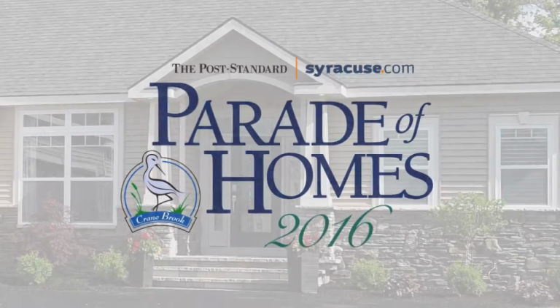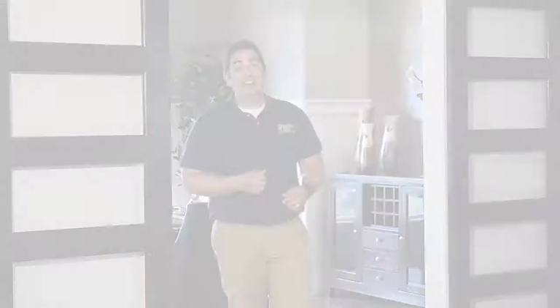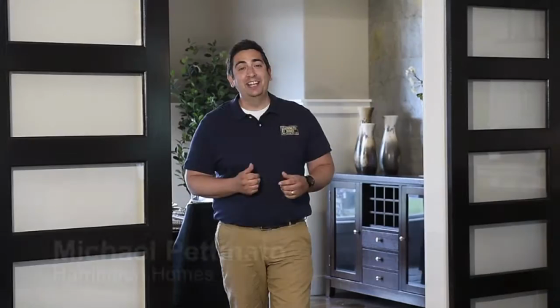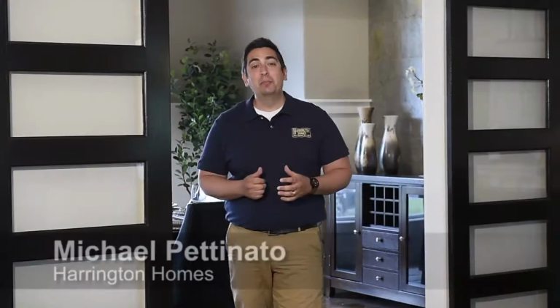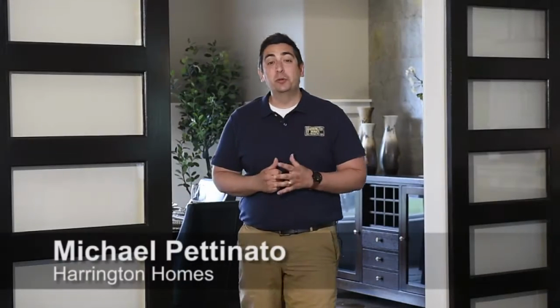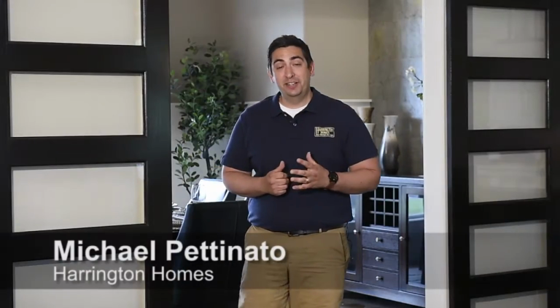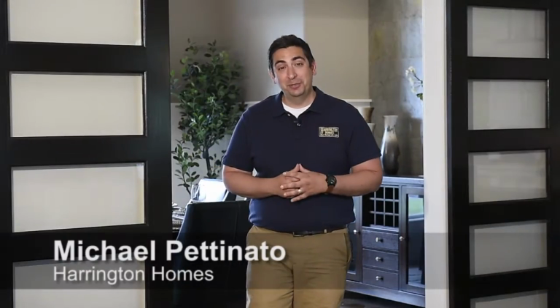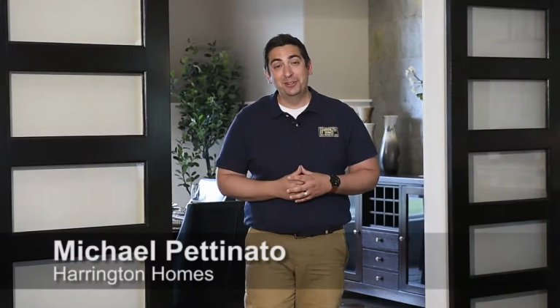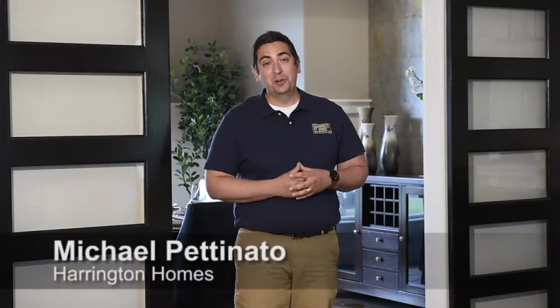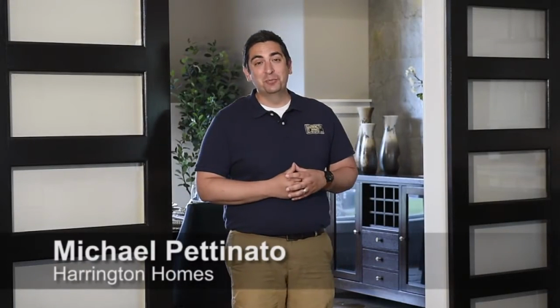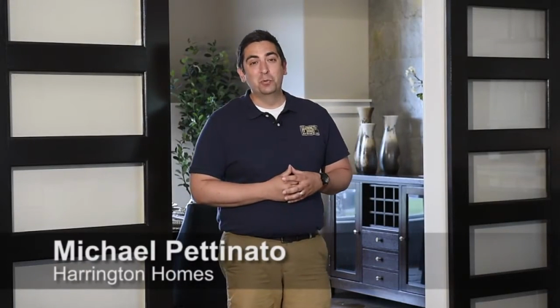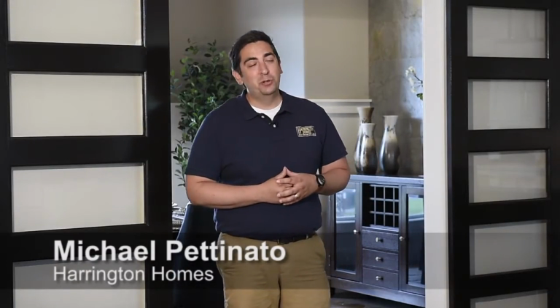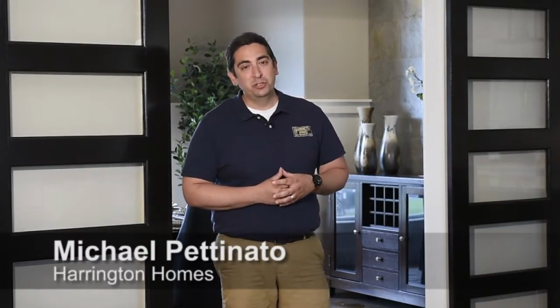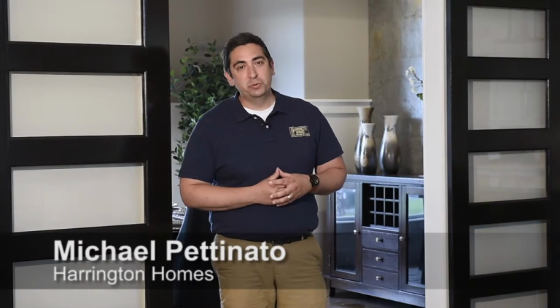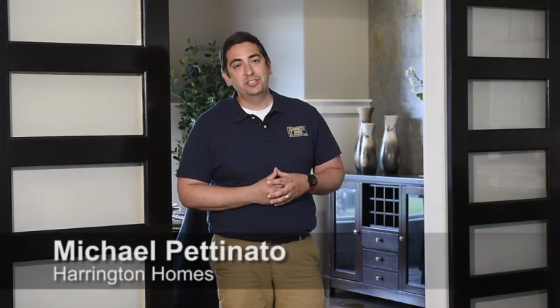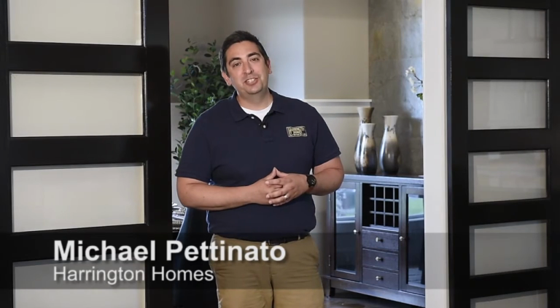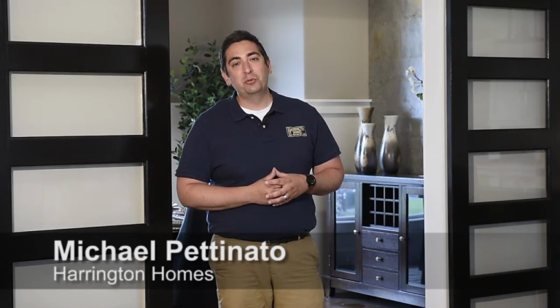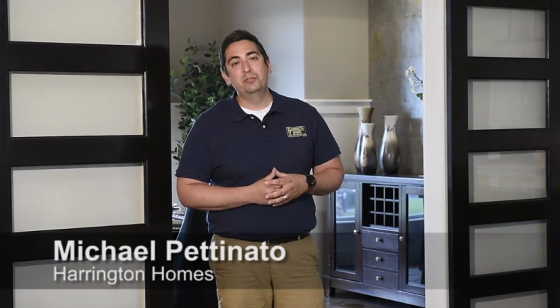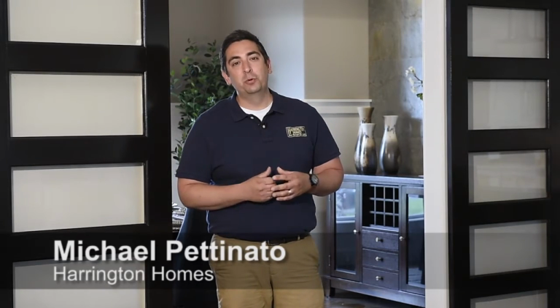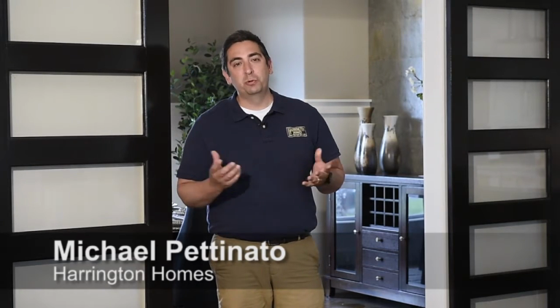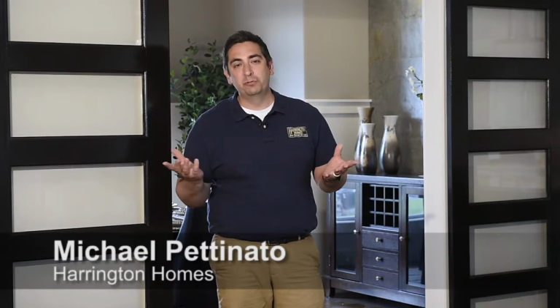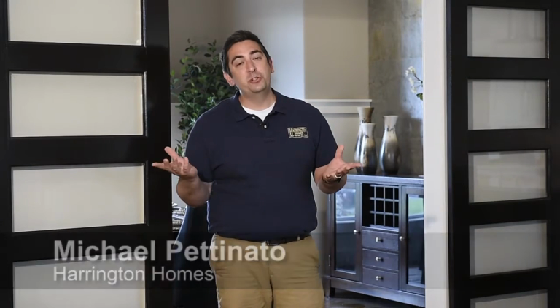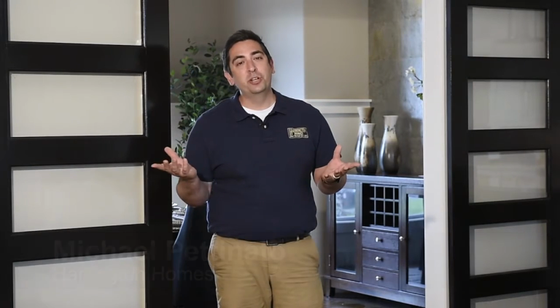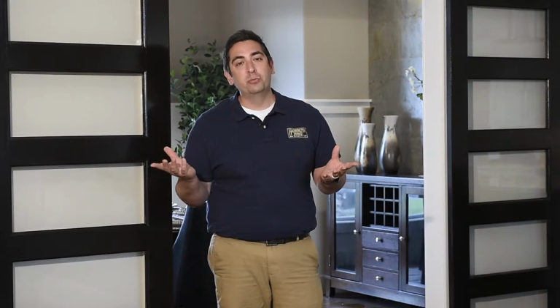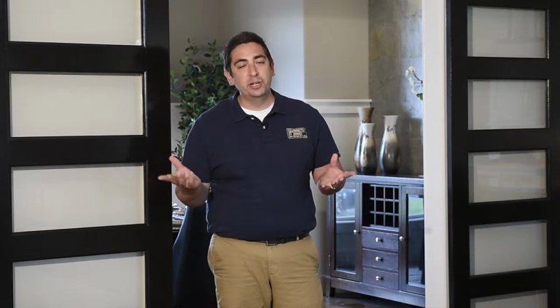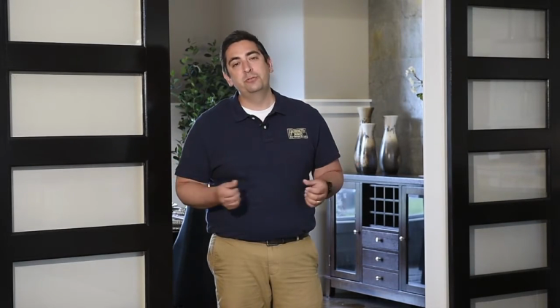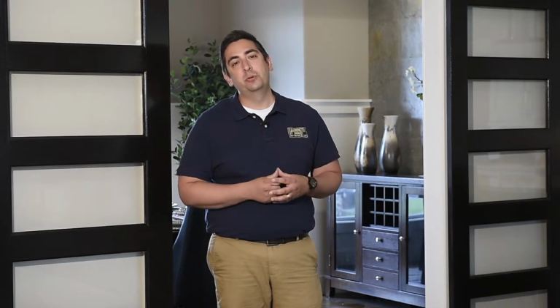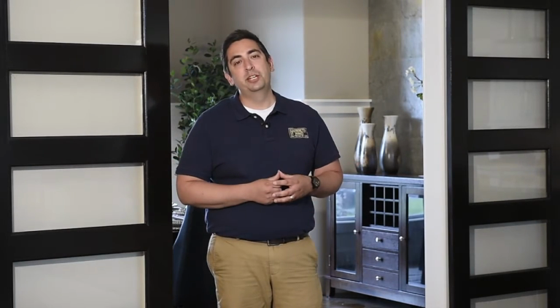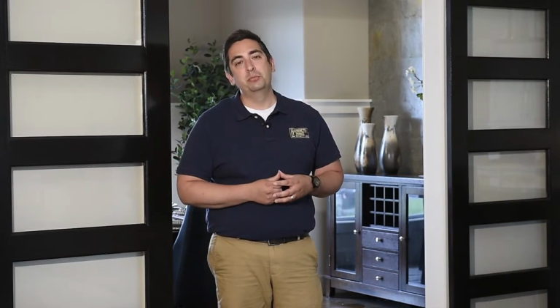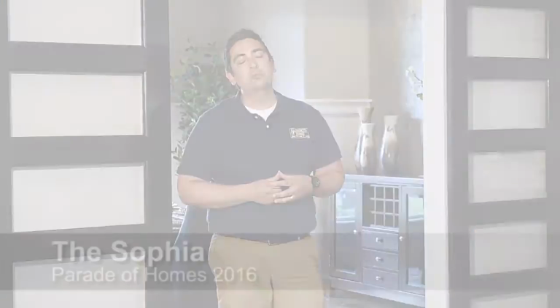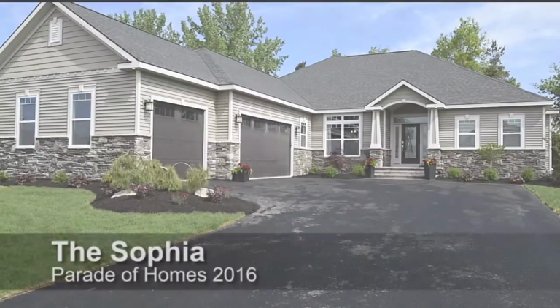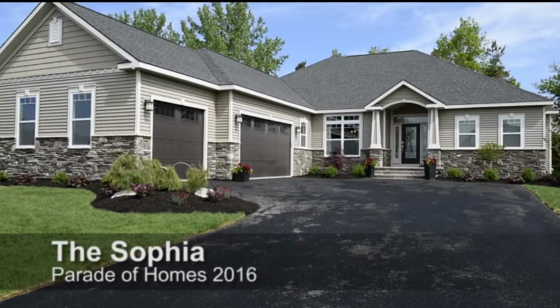Hi, I'm Michael Pettinato with Harrington Homes and welcome to the 2016 Parade of Homes where we're featuring our brand new floor plan the beautiful Sophia.